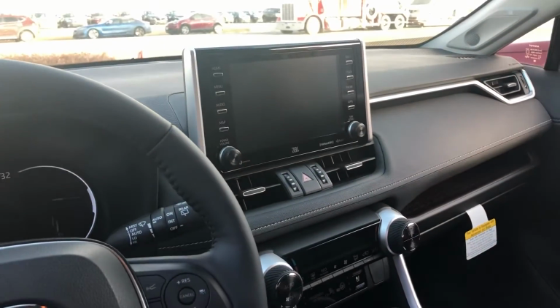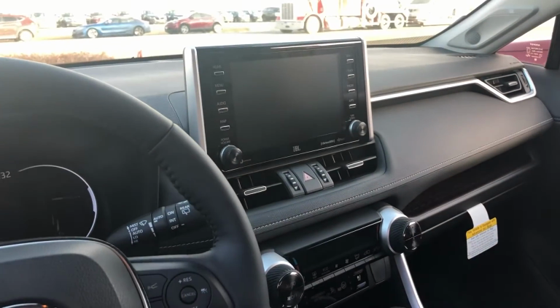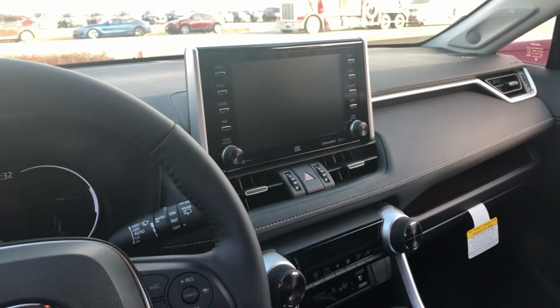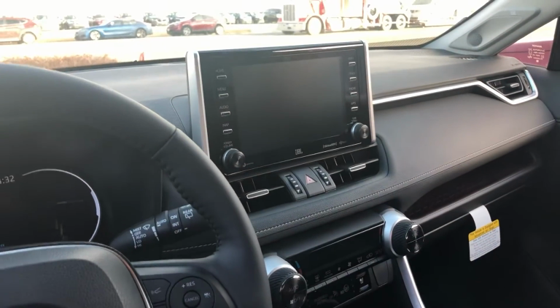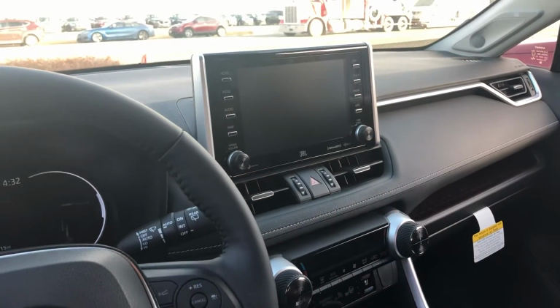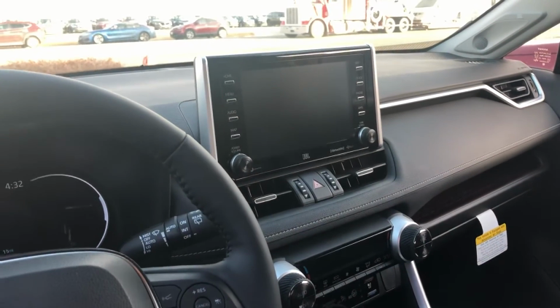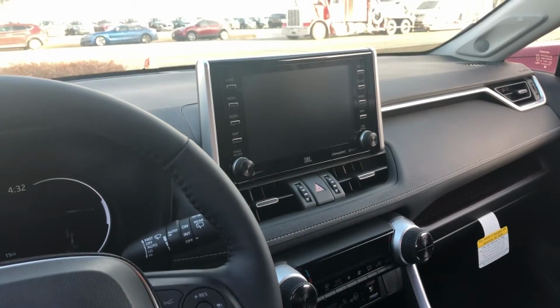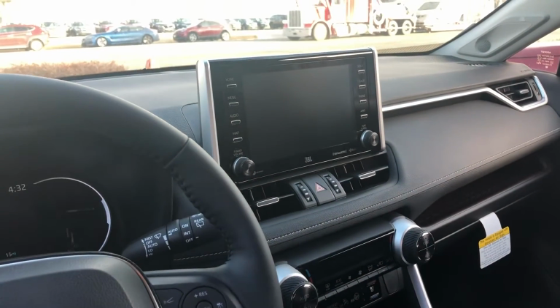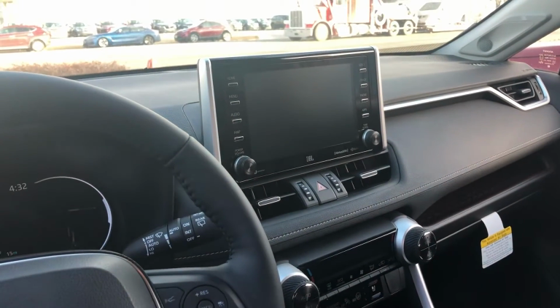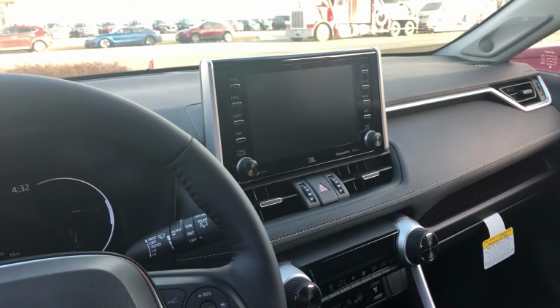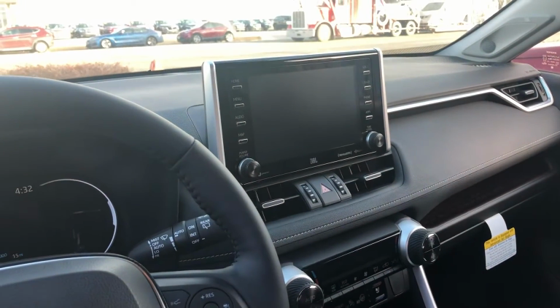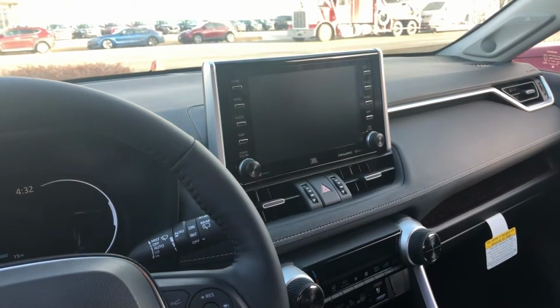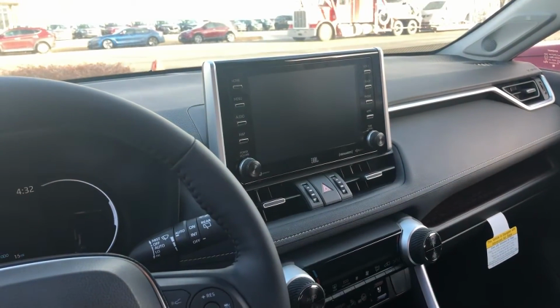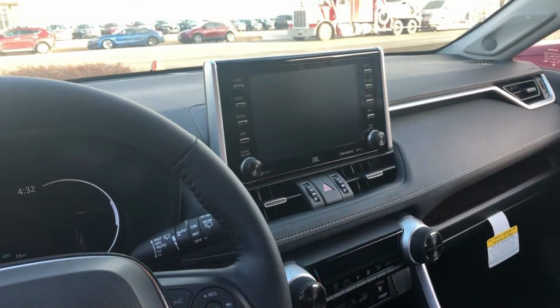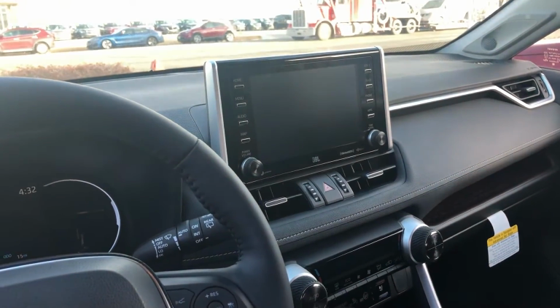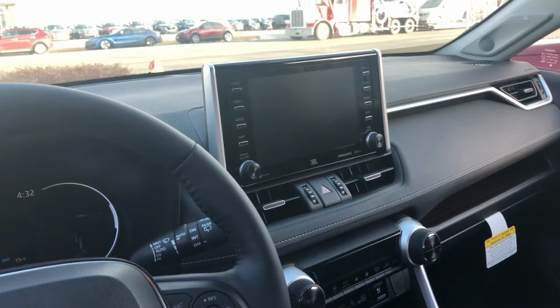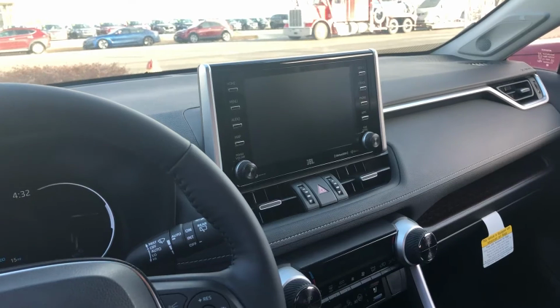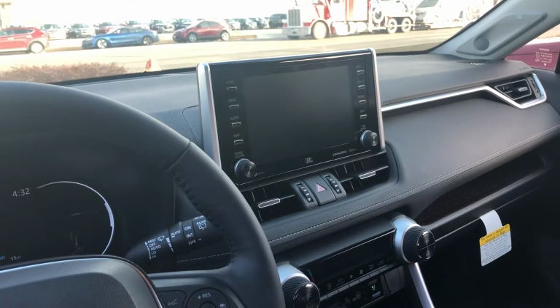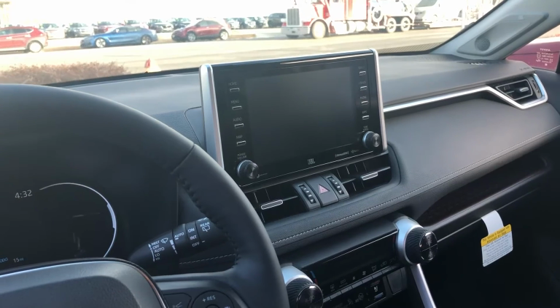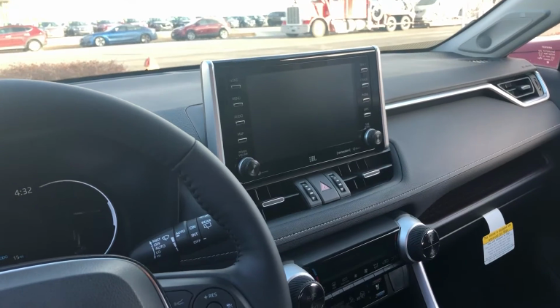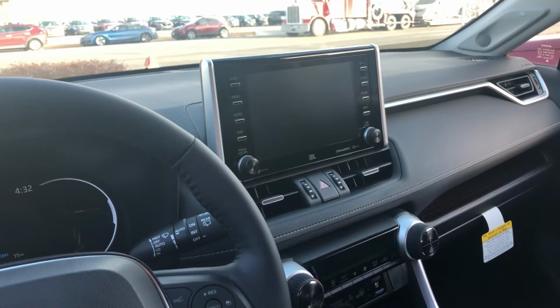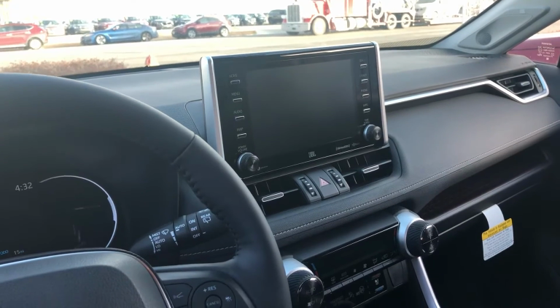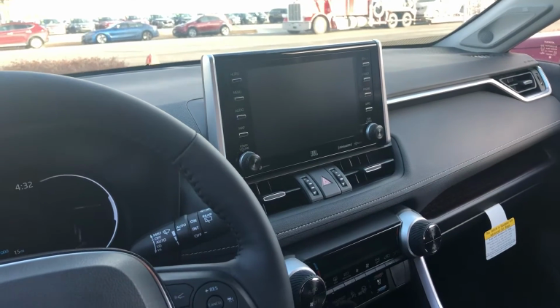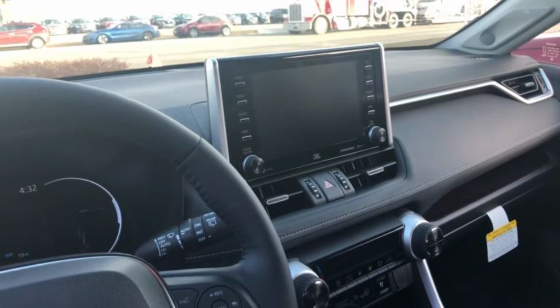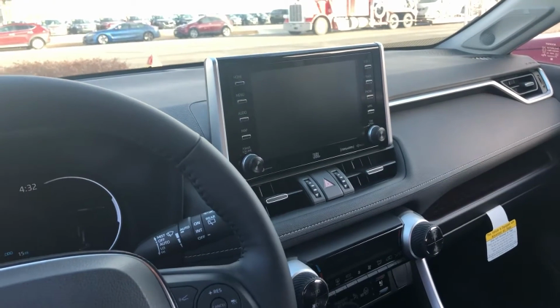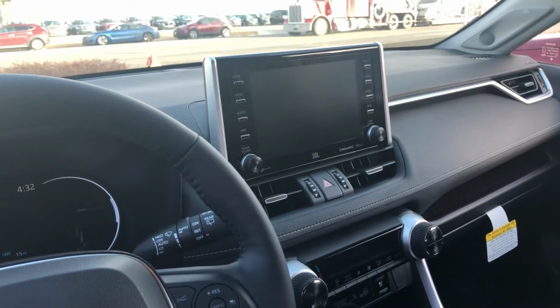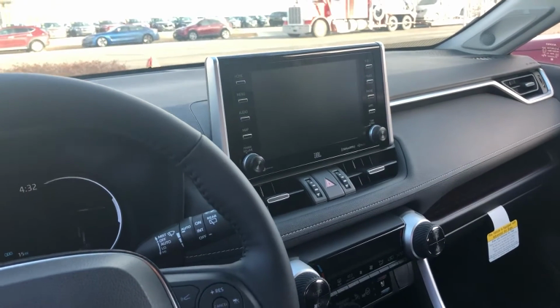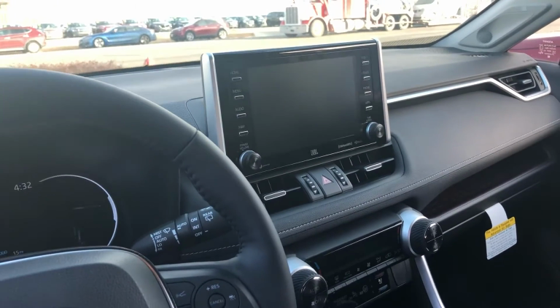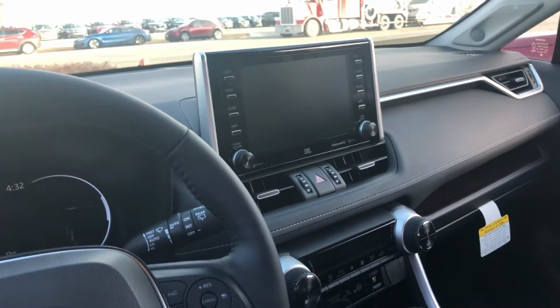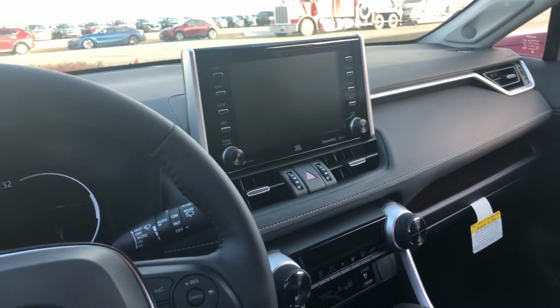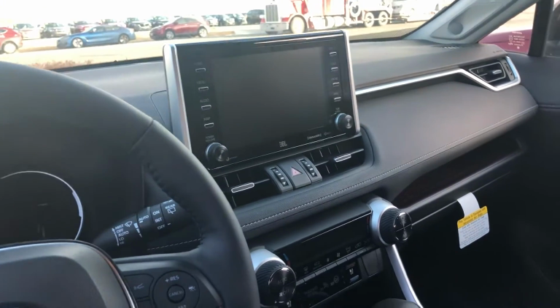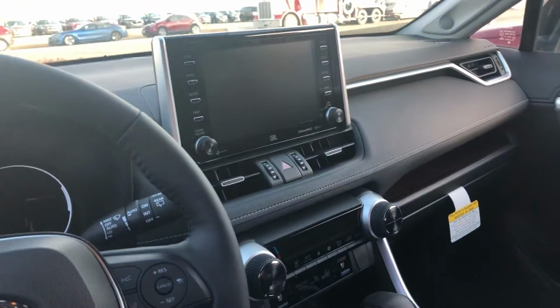Here's a good look at your front display. You have all of your Bluetooth capabilities on here, XM radio, Apple CarPlay, and Android Auto.